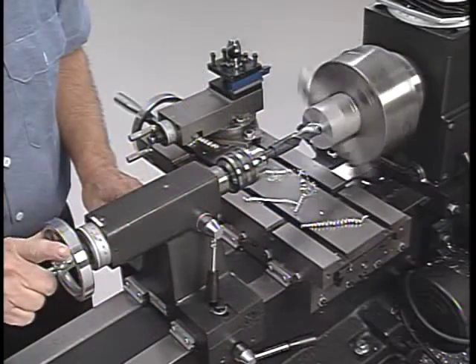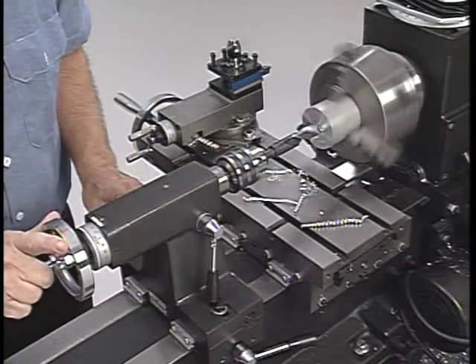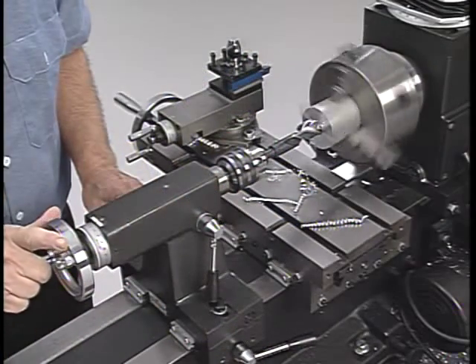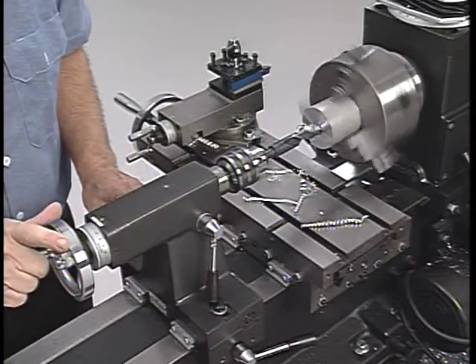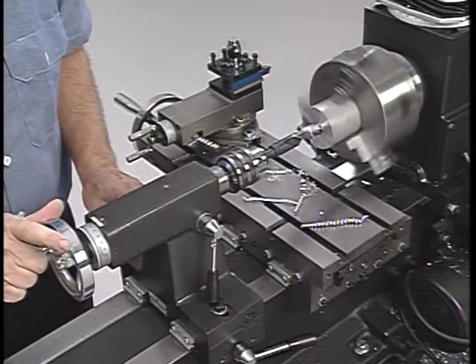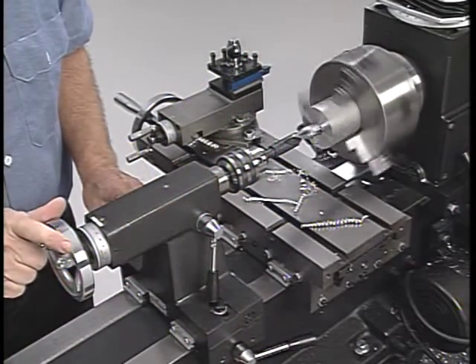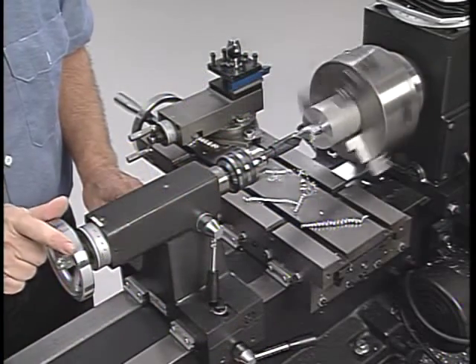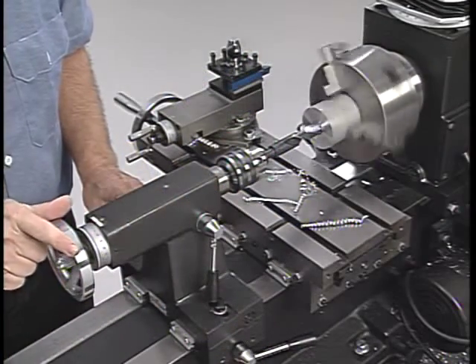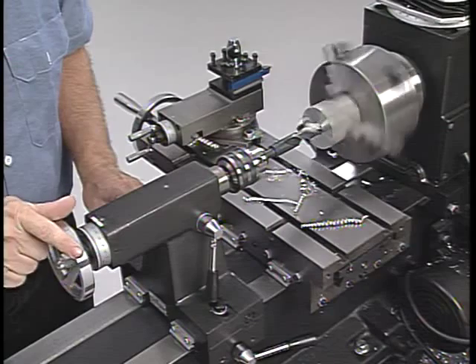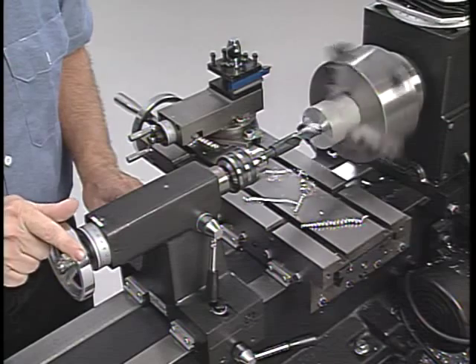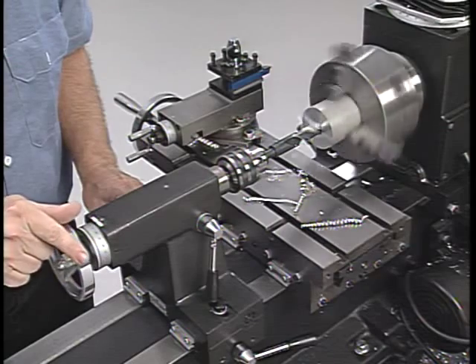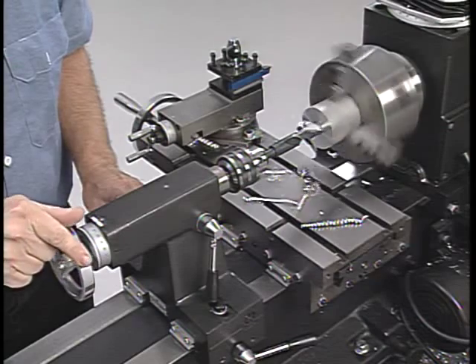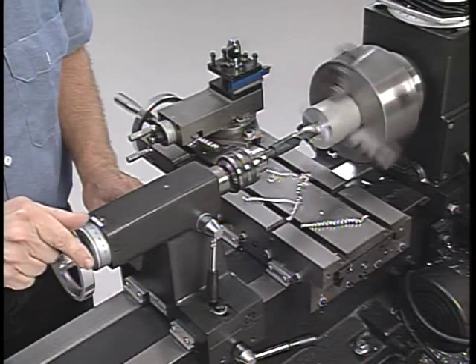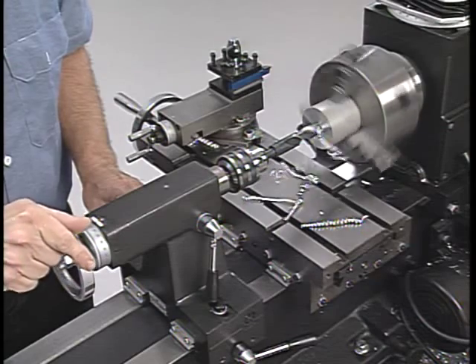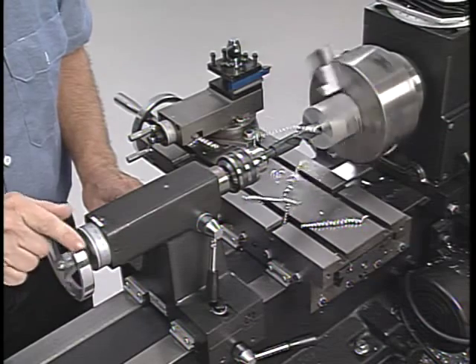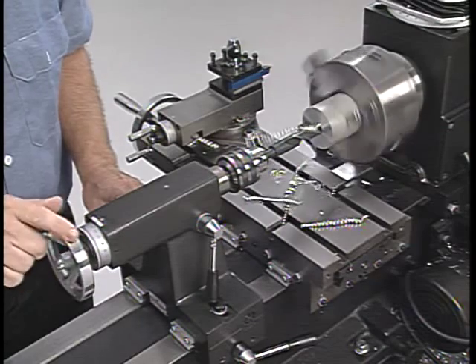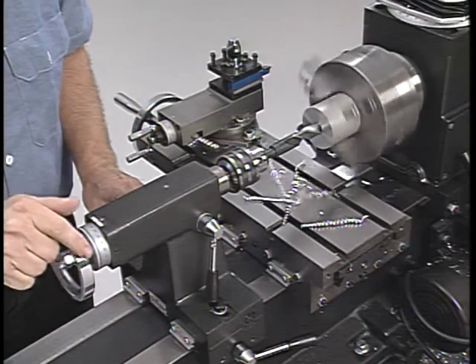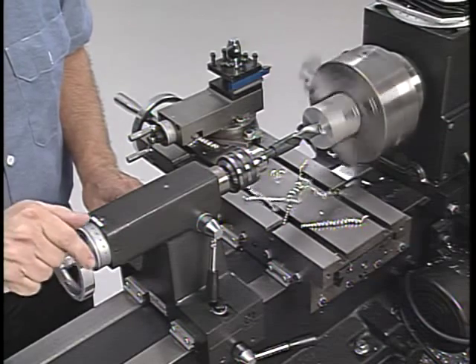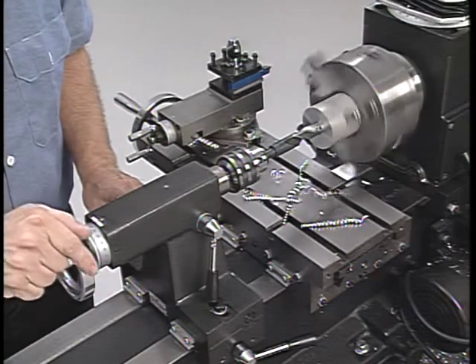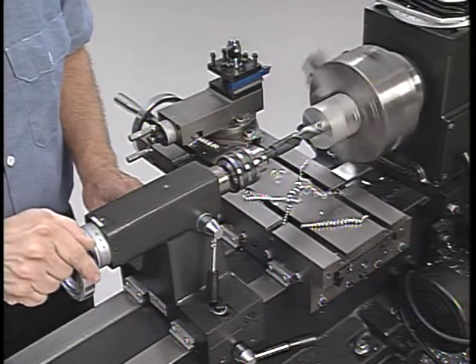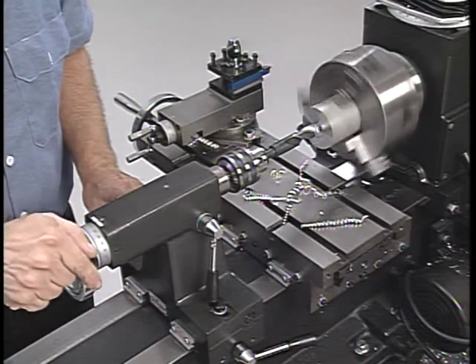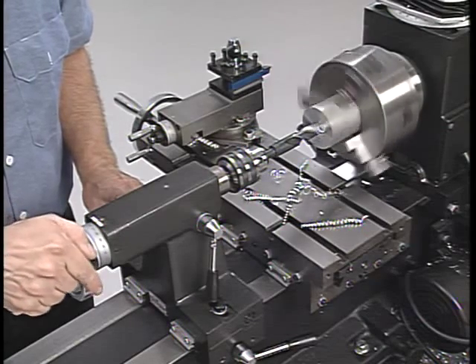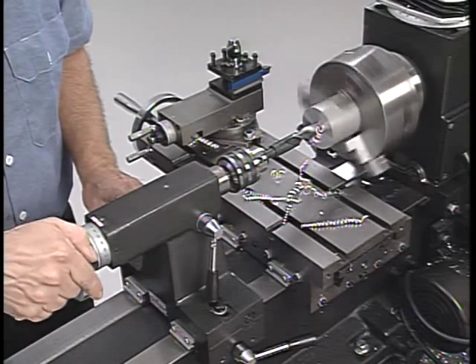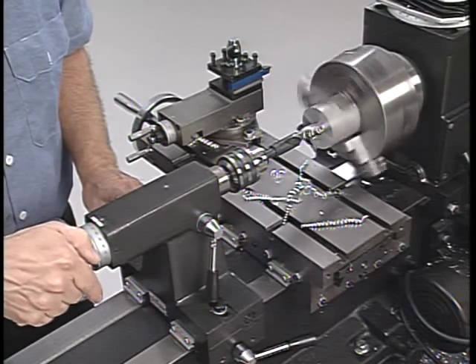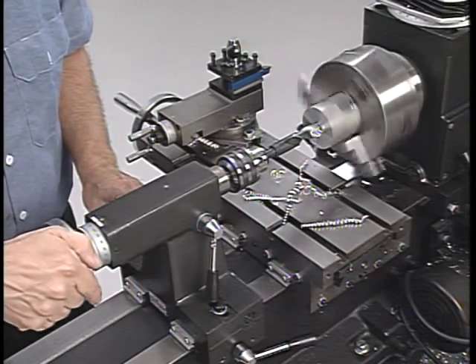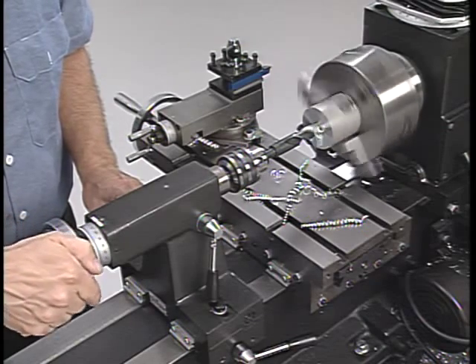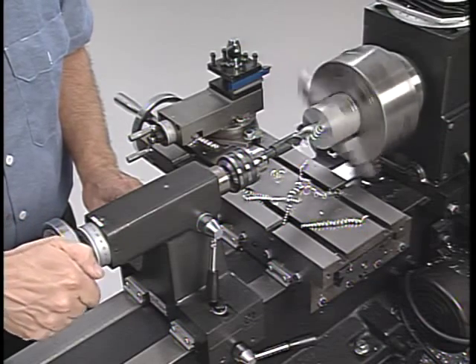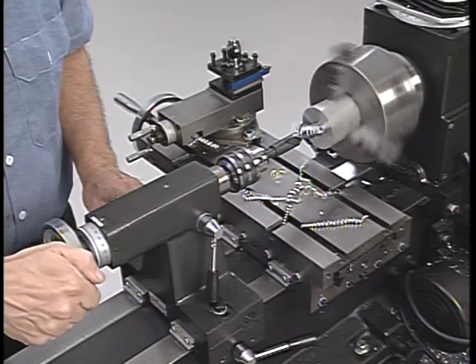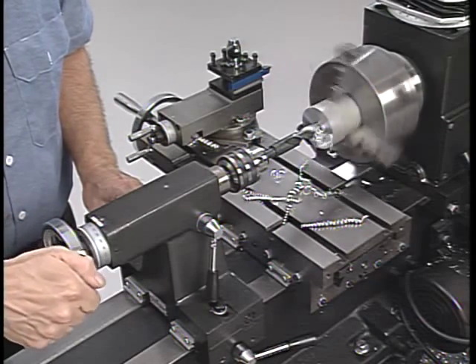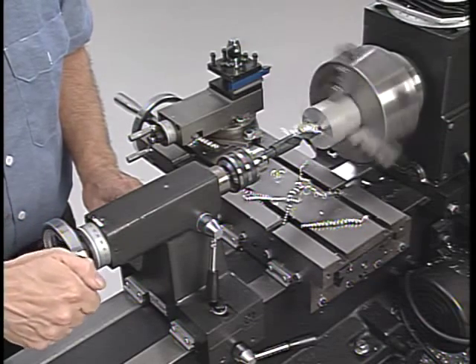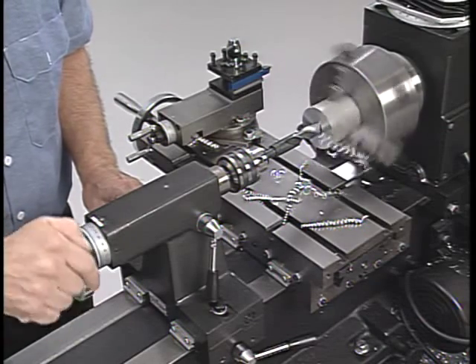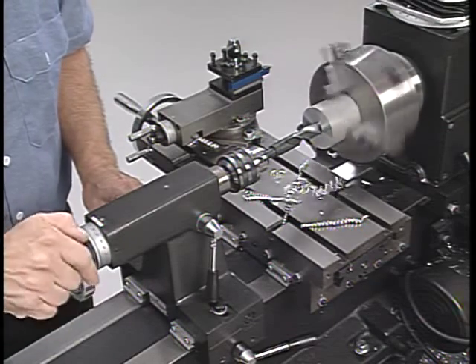The tailstock is also used as a tool holder for drilling, reaming, countersinking, and thread tapping operations on the lathe.